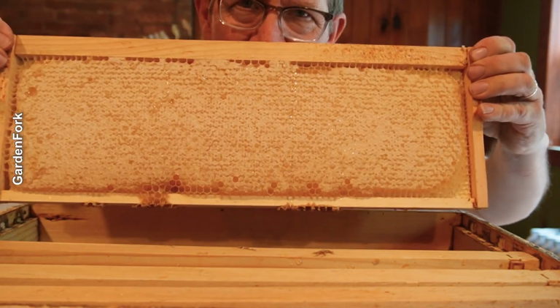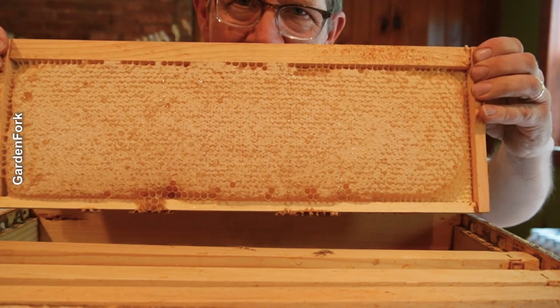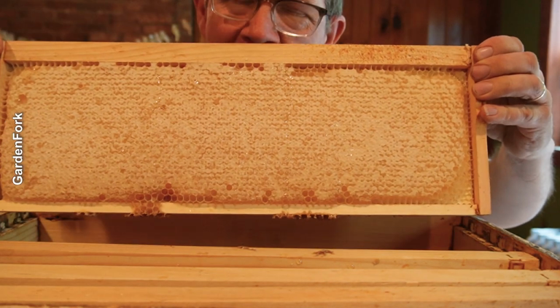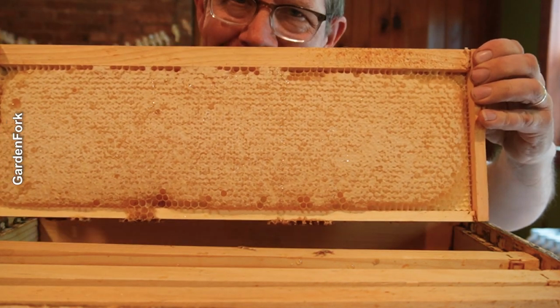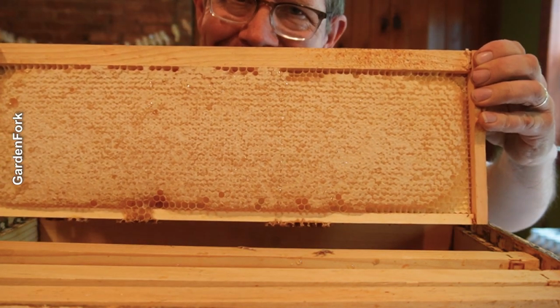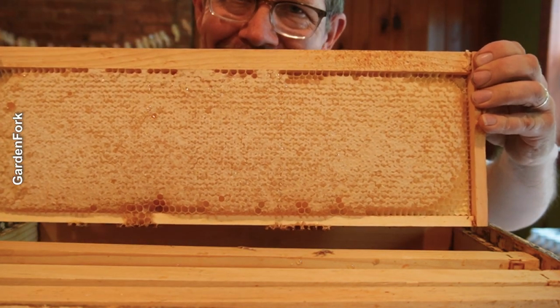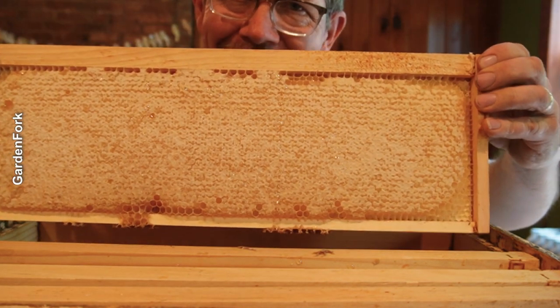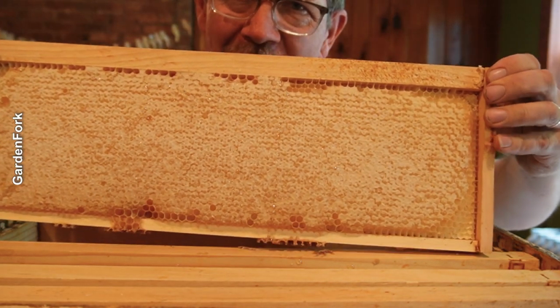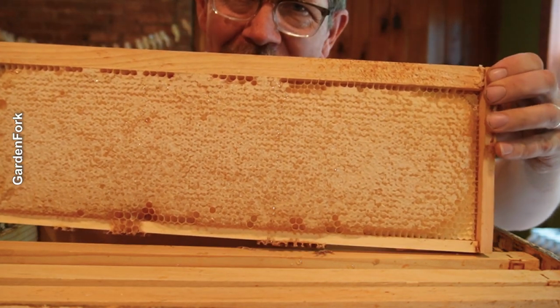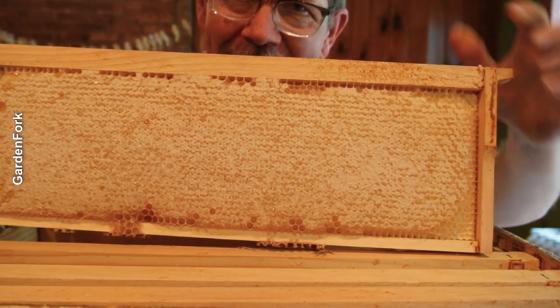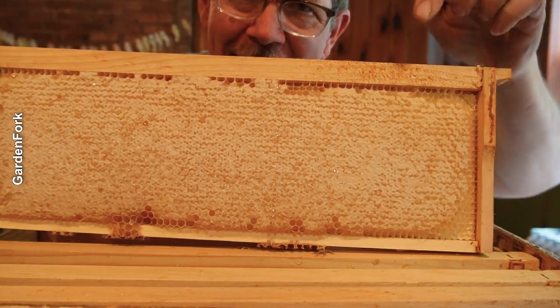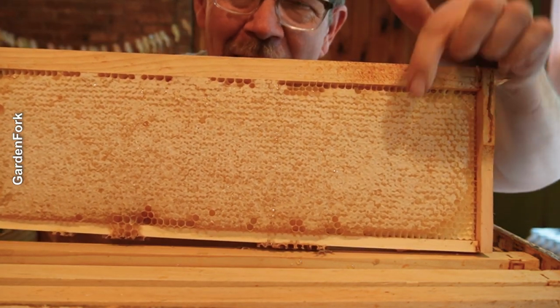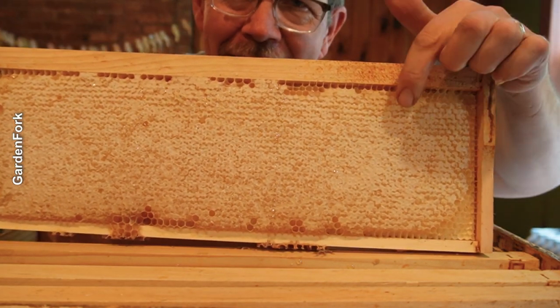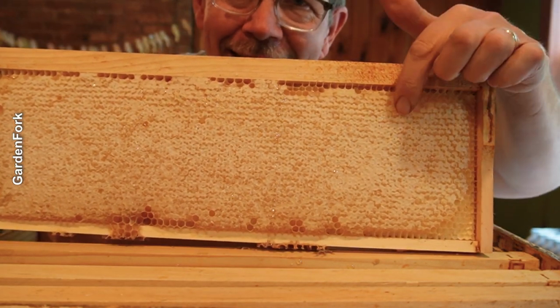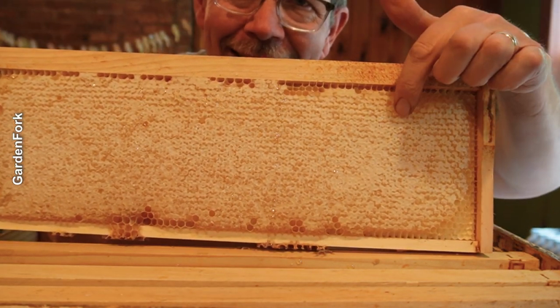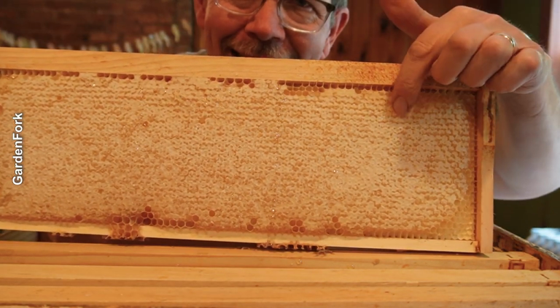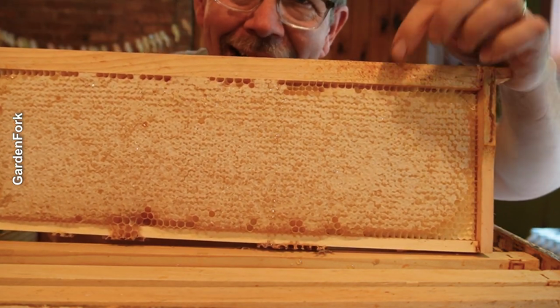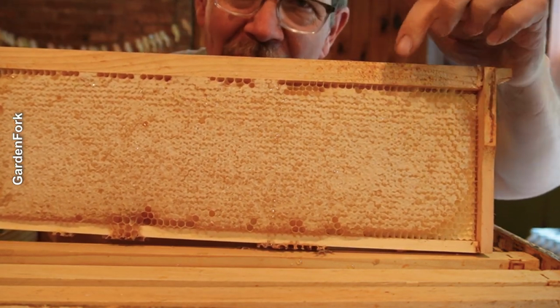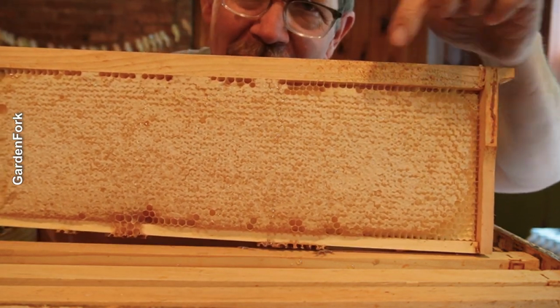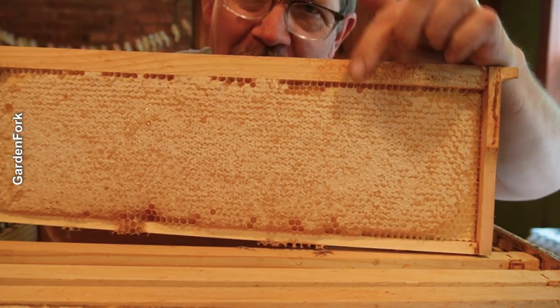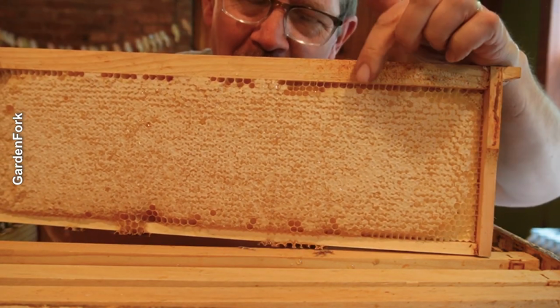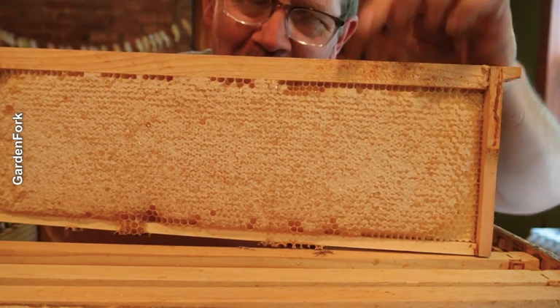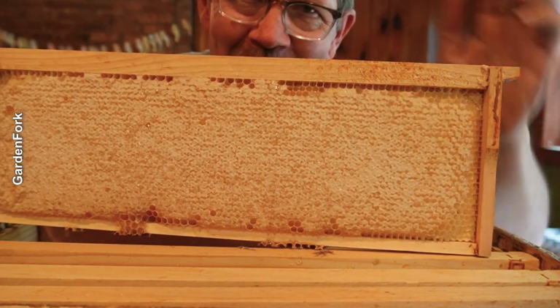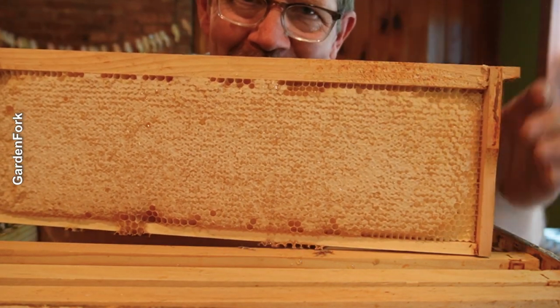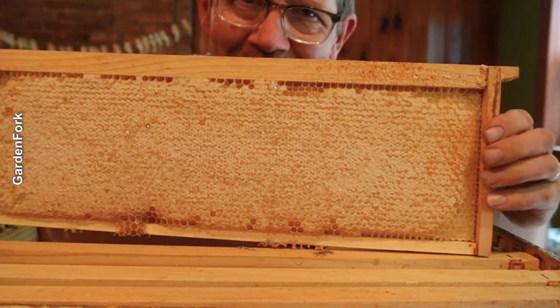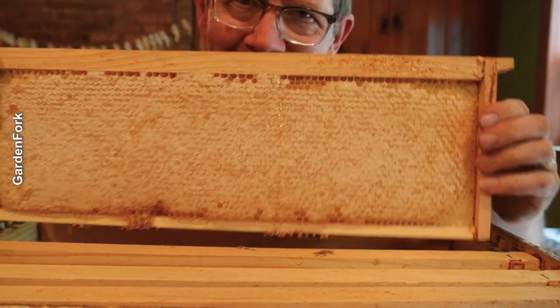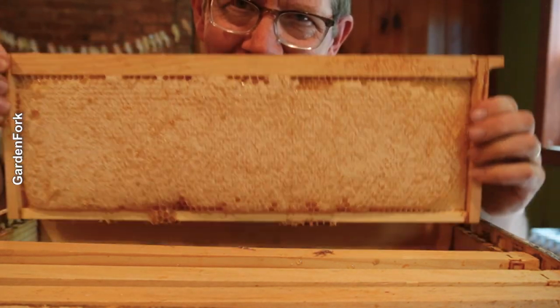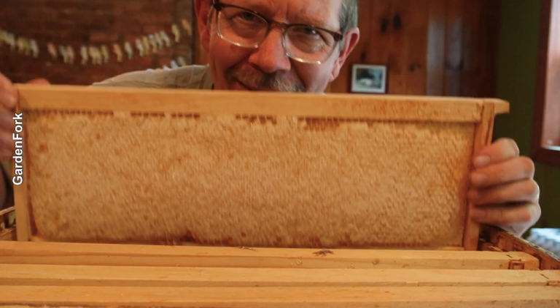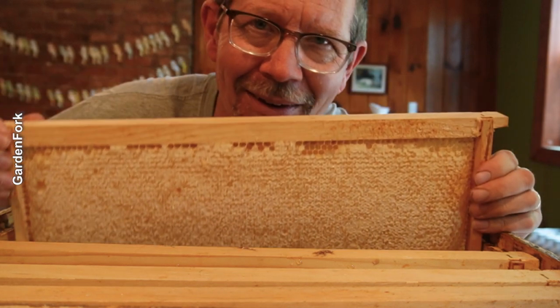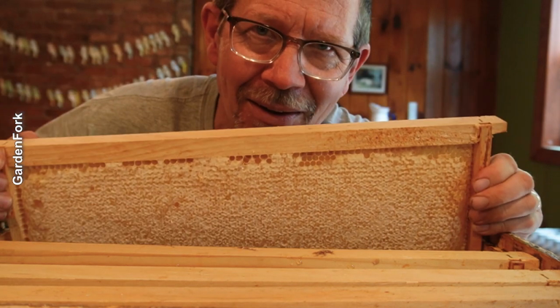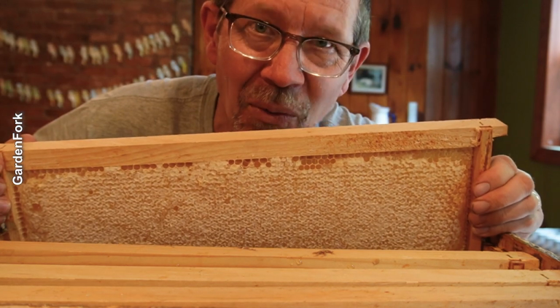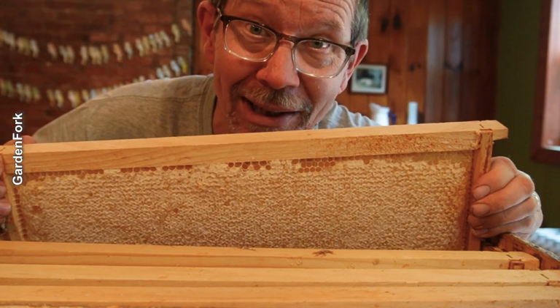This is honey. We have to get the honey out of the comb. Ready?